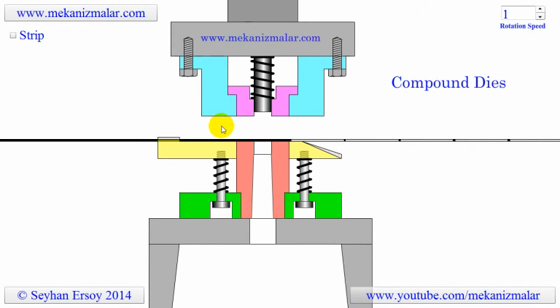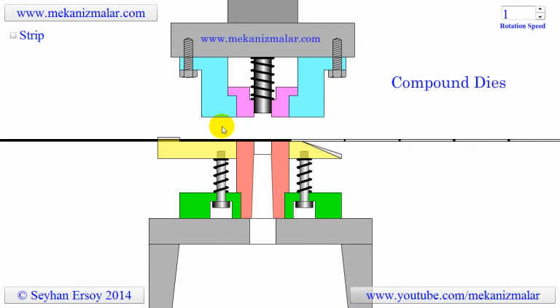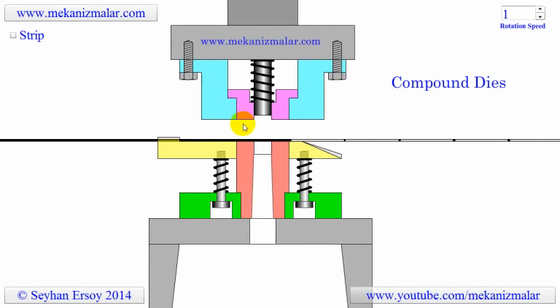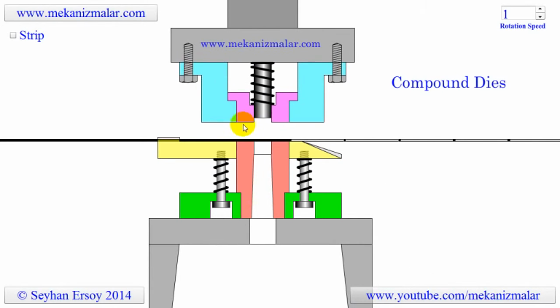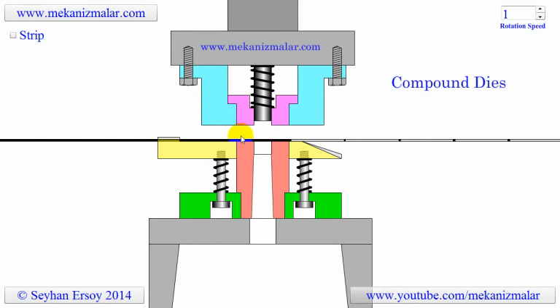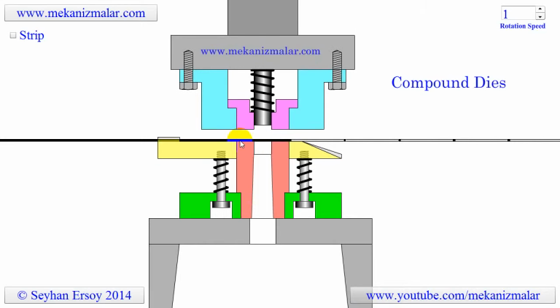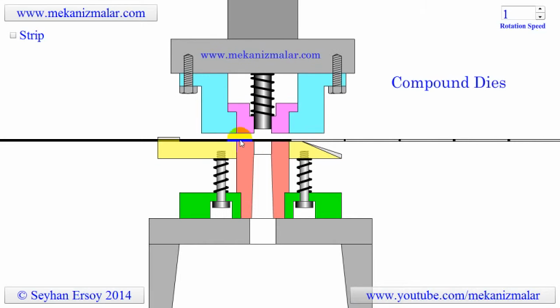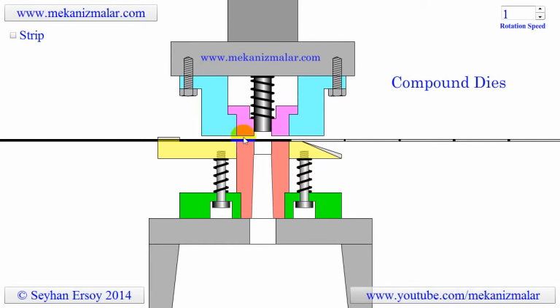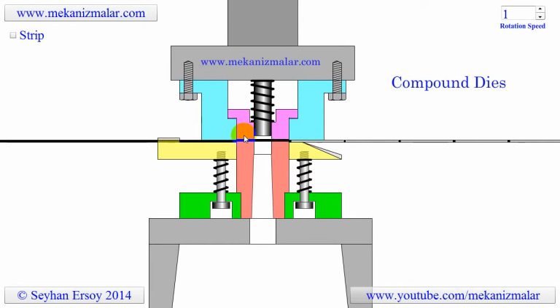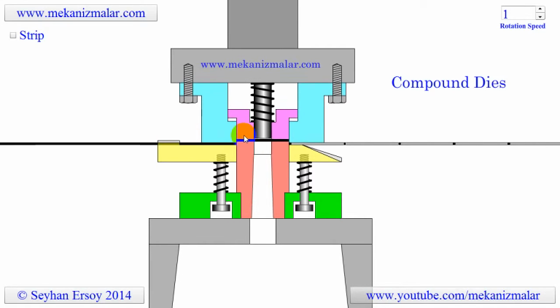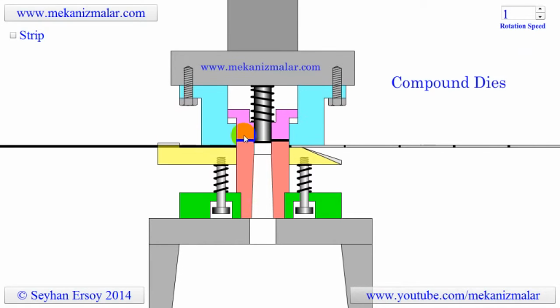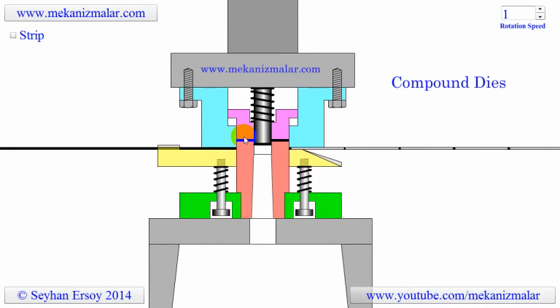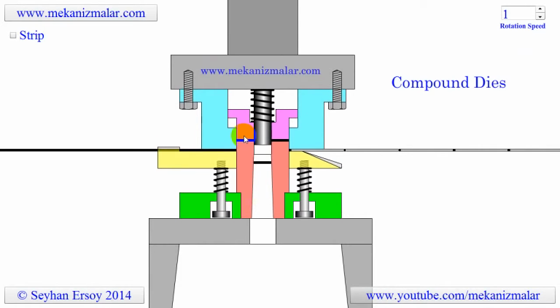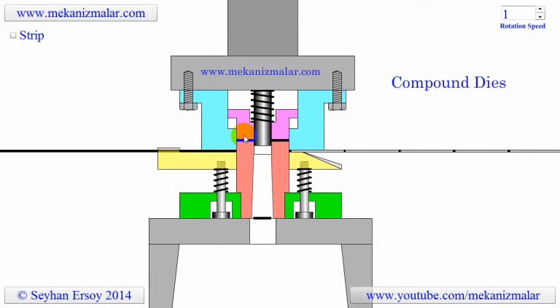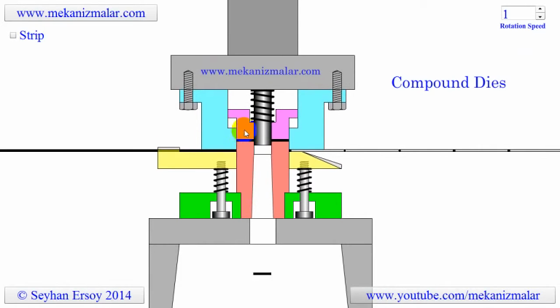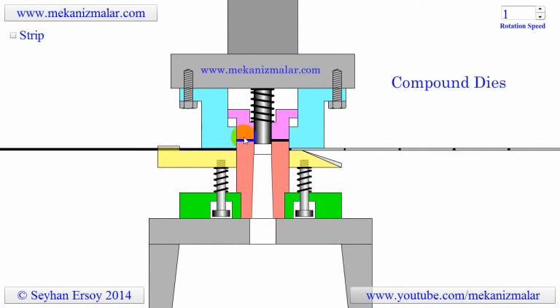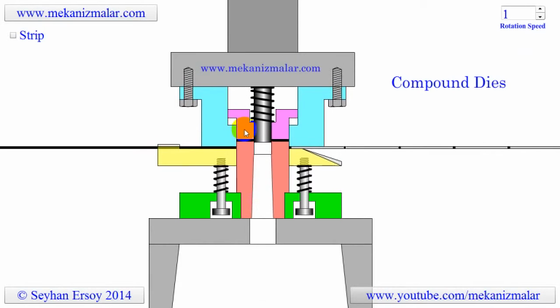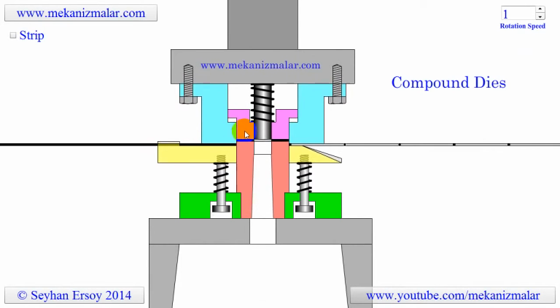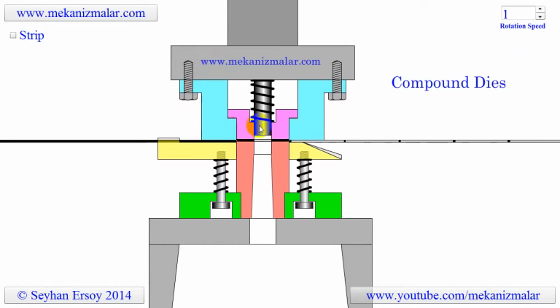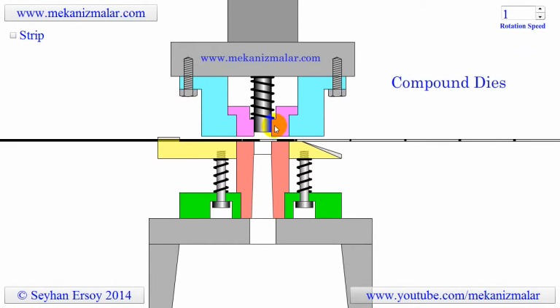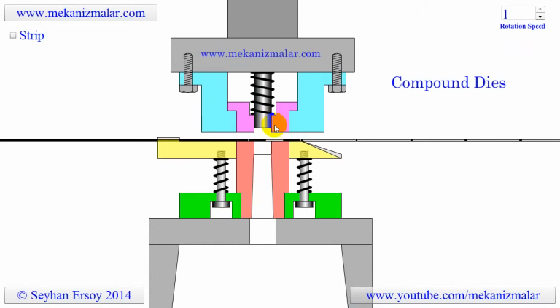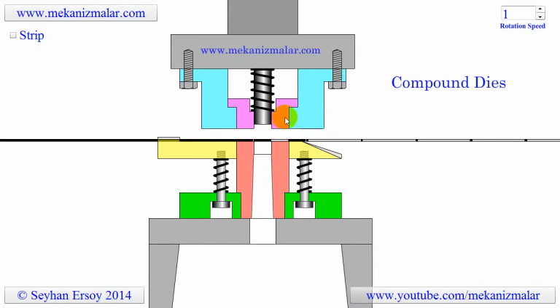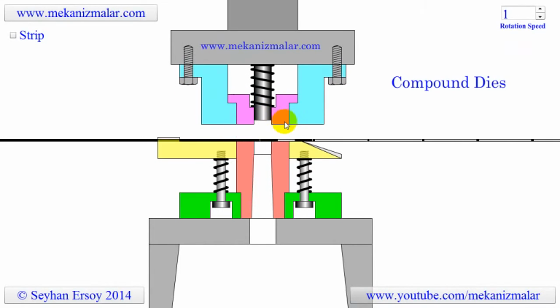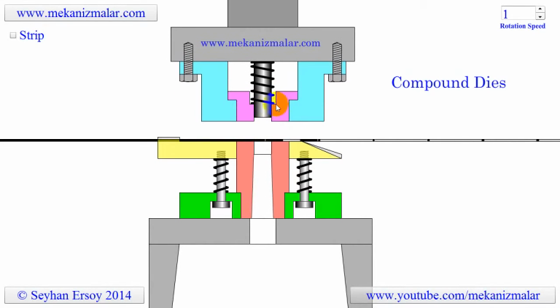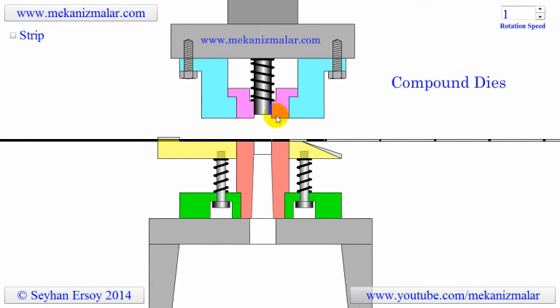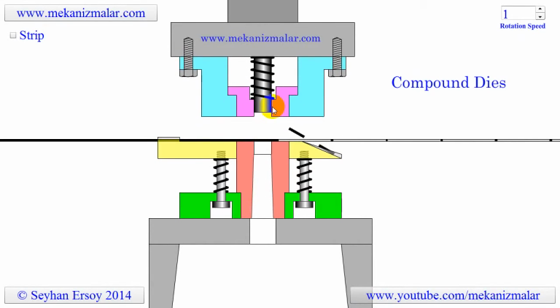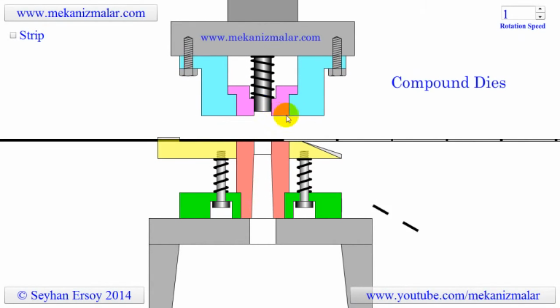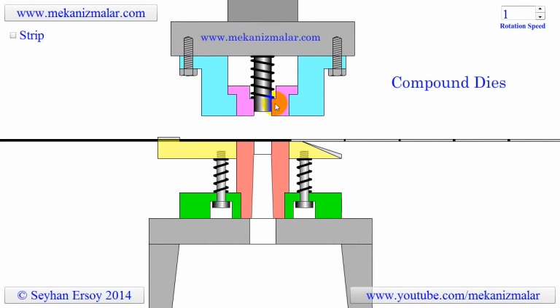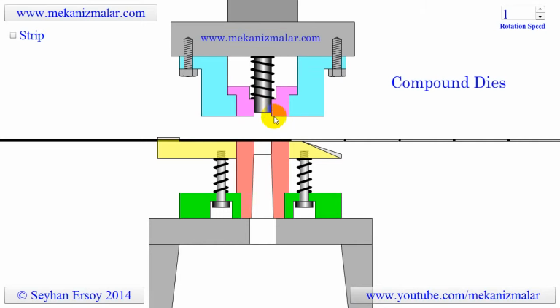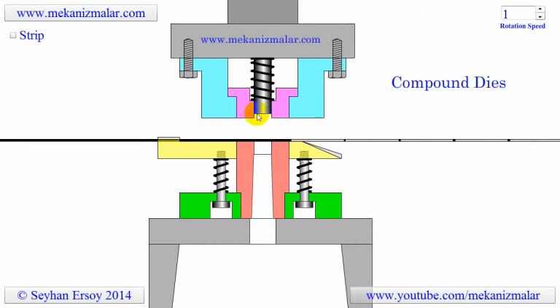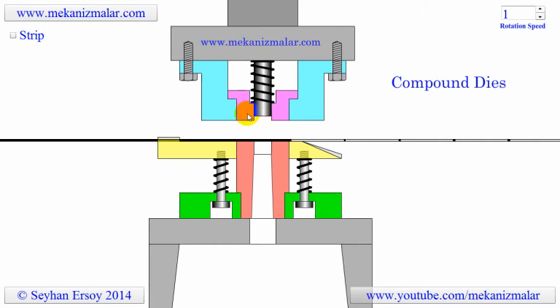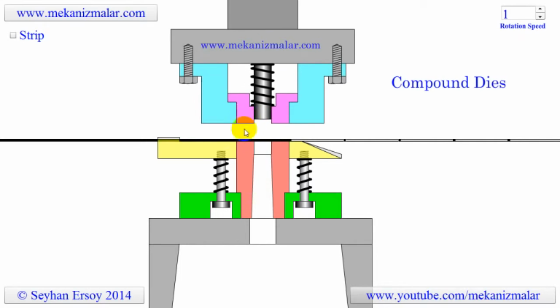If there is a danger that the washer may stick on the stripper, push pins should be added on the stripper to prevent catastrophic failures.